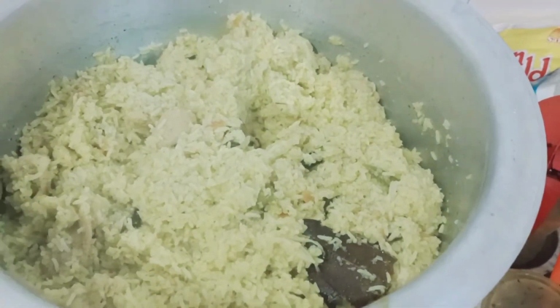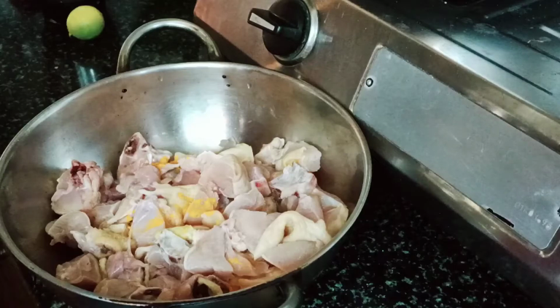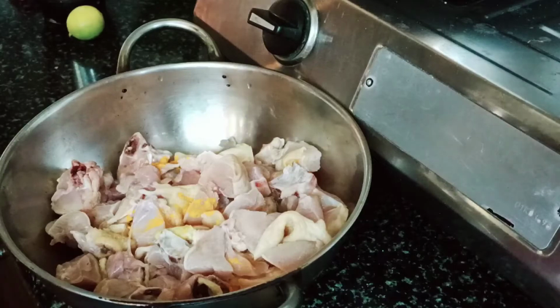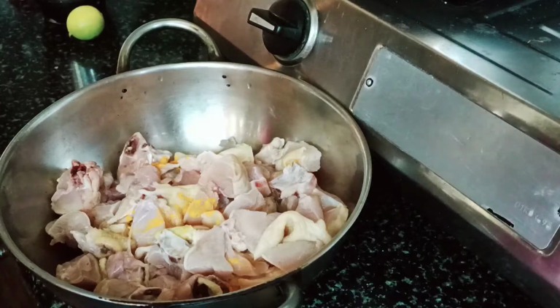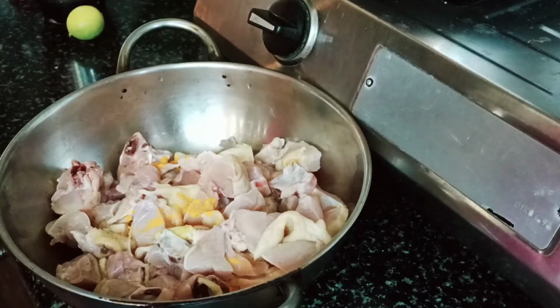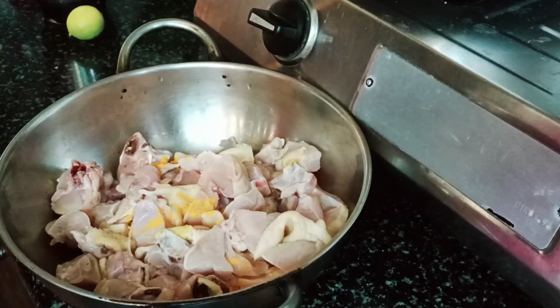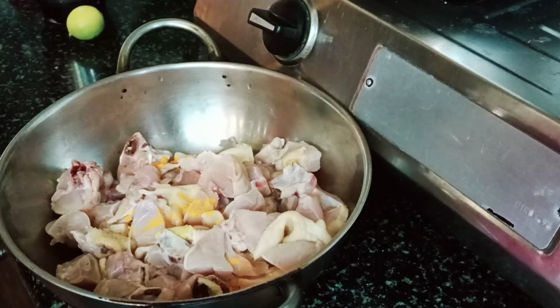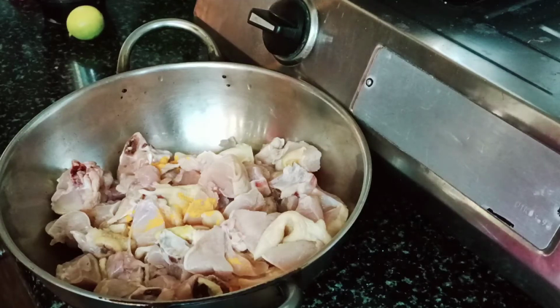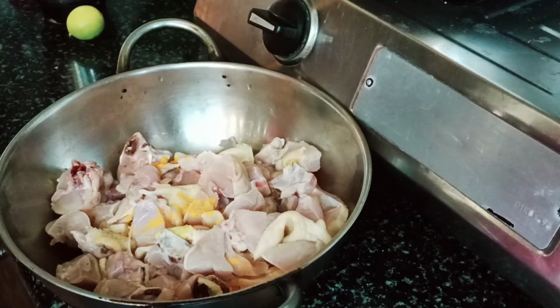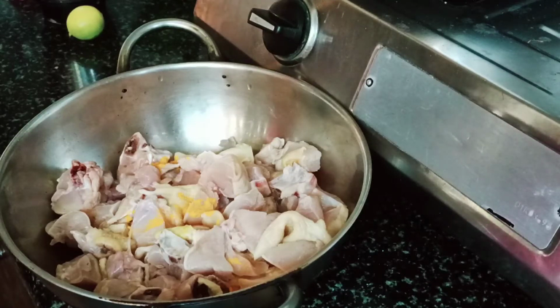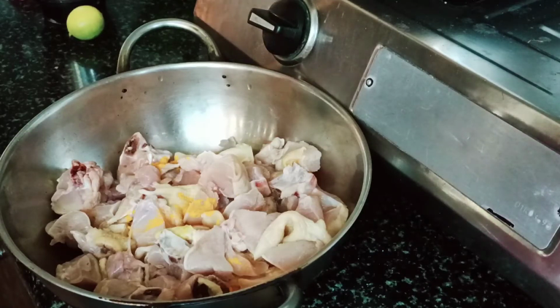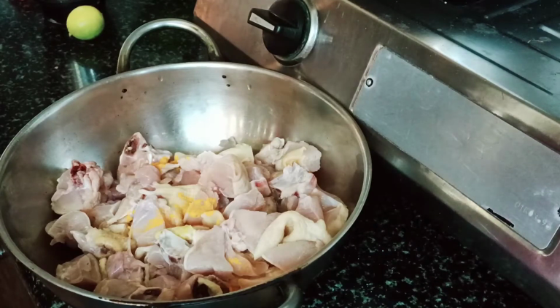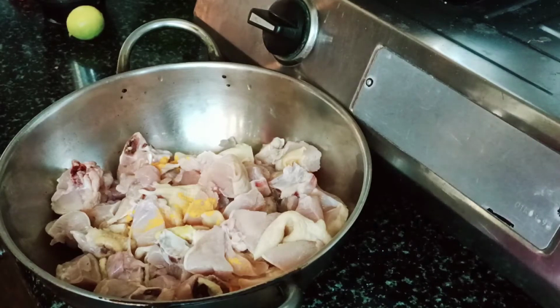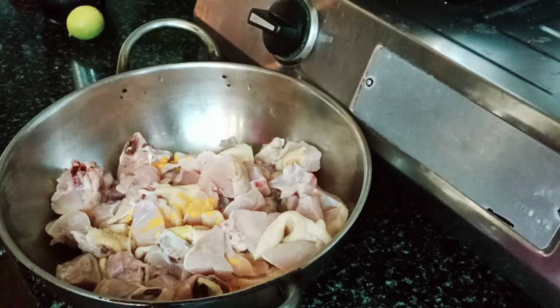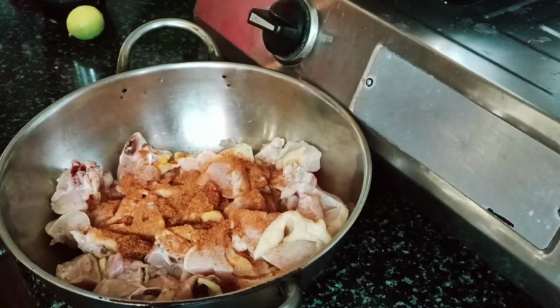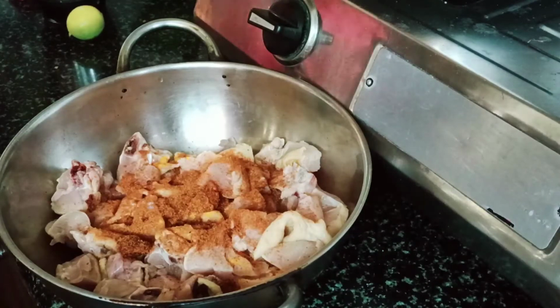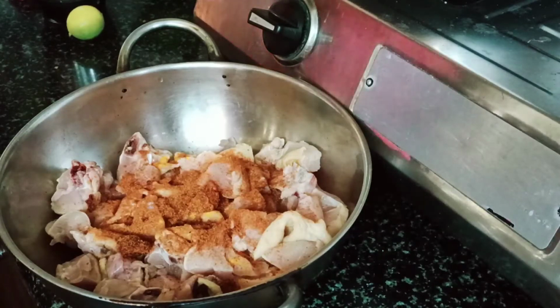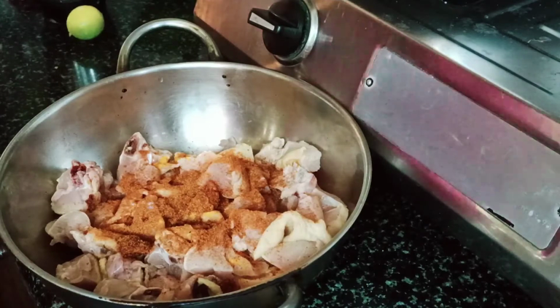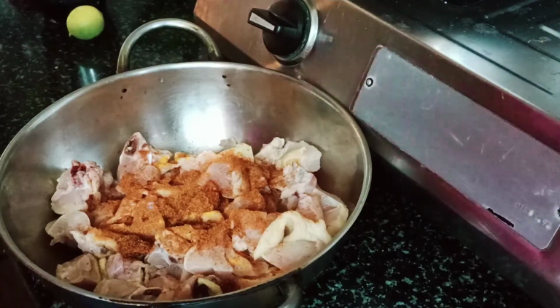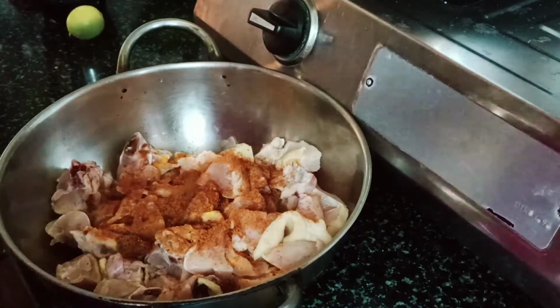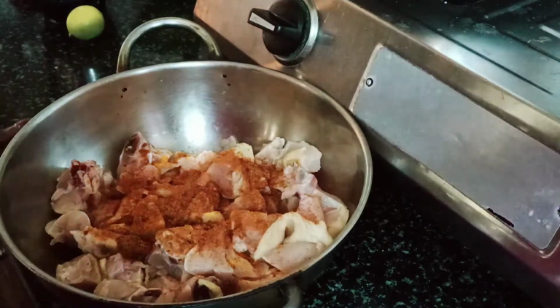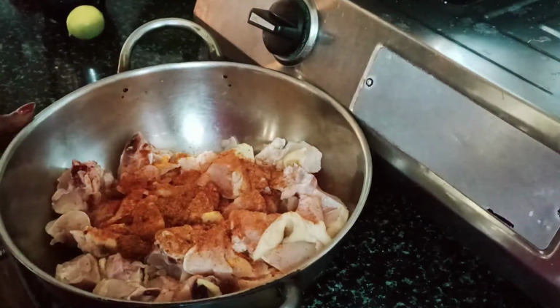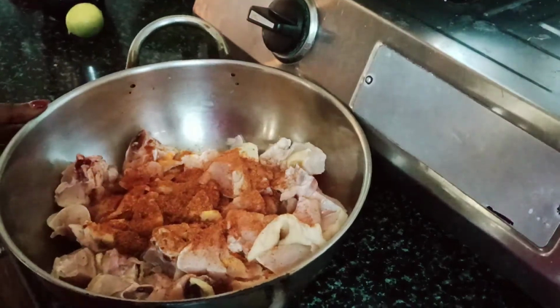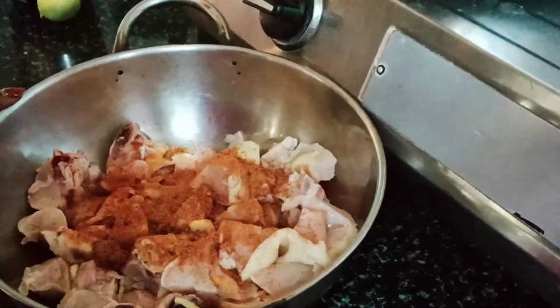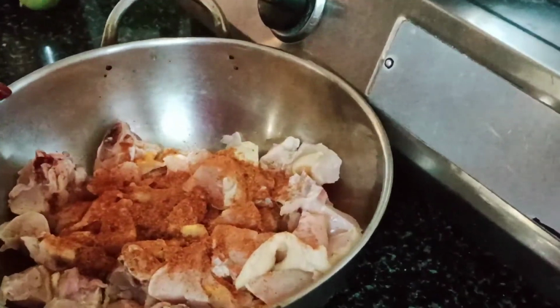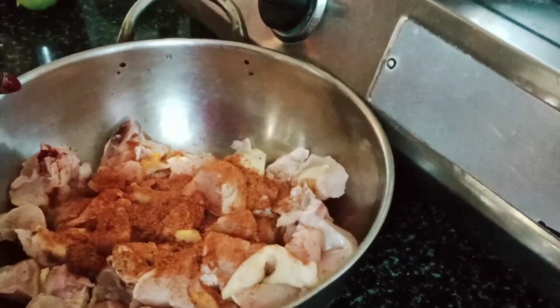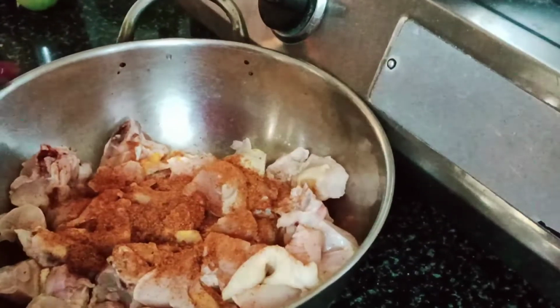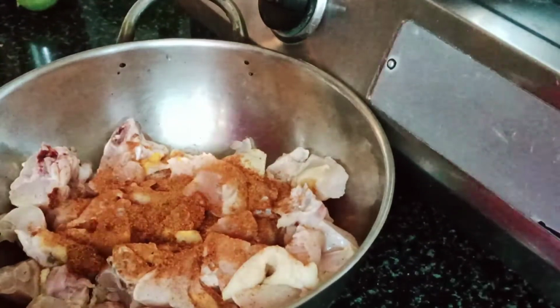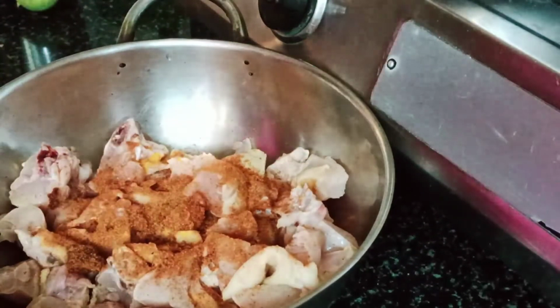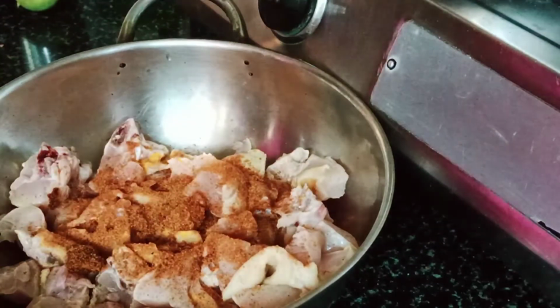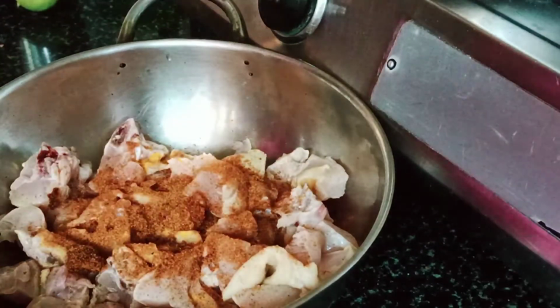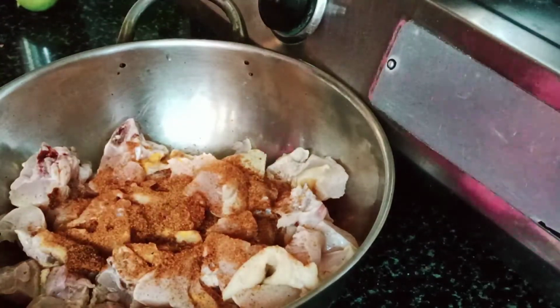So, let's get started. First, I am going to wash 1kg chicken. The first cook is asking you to wash 2kg of chicken. It will be very tasty.